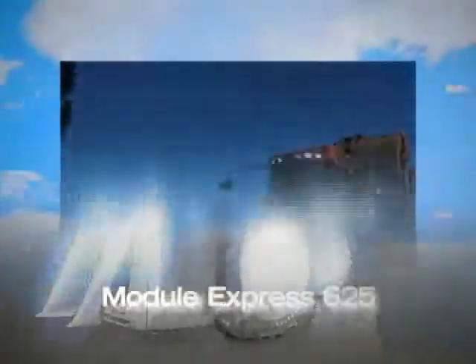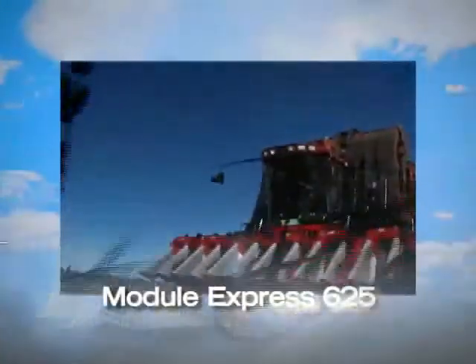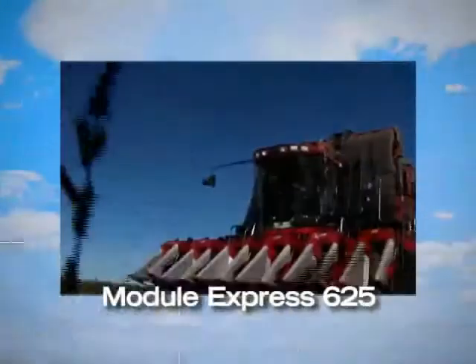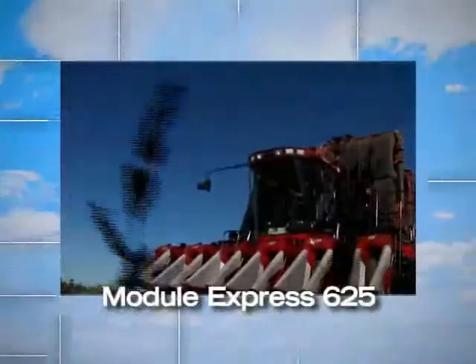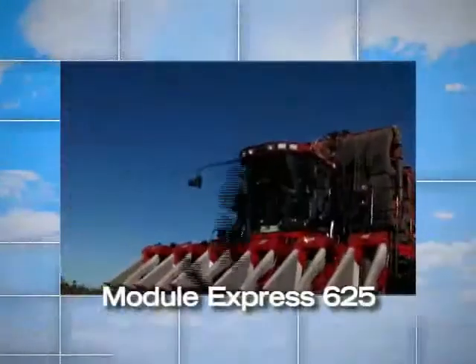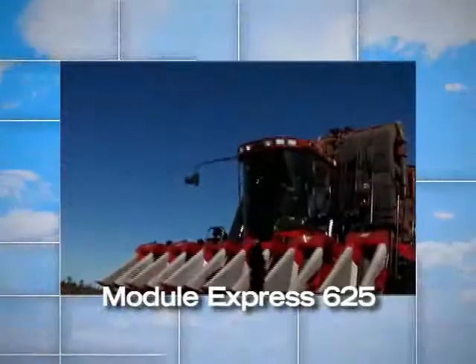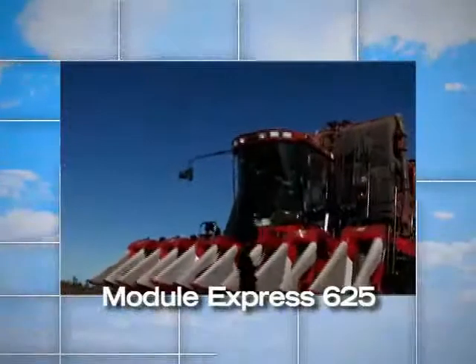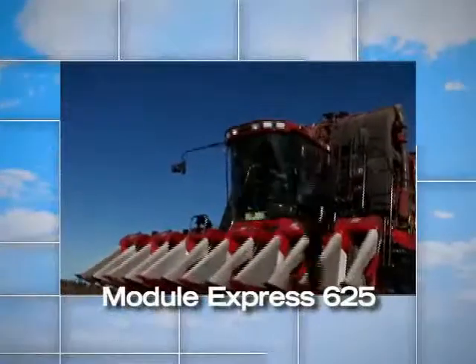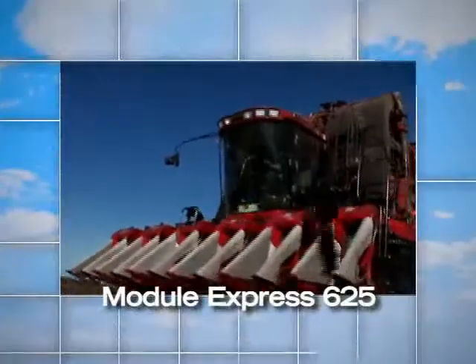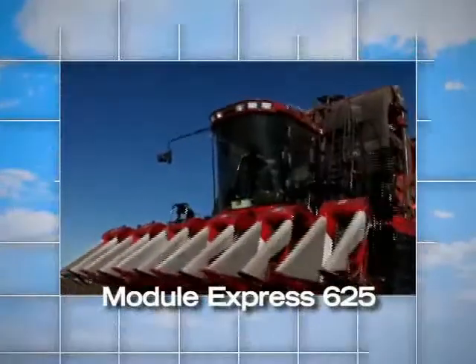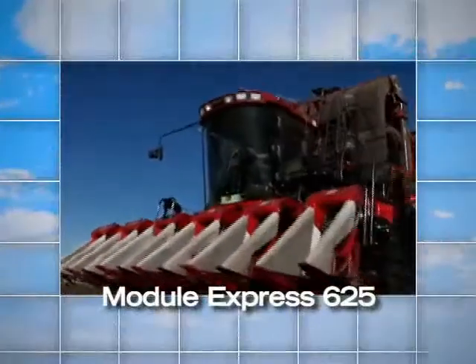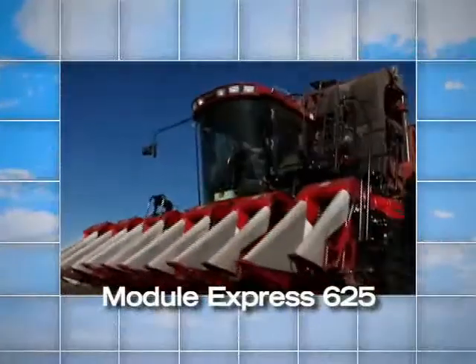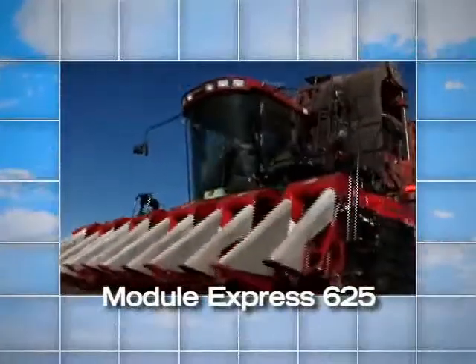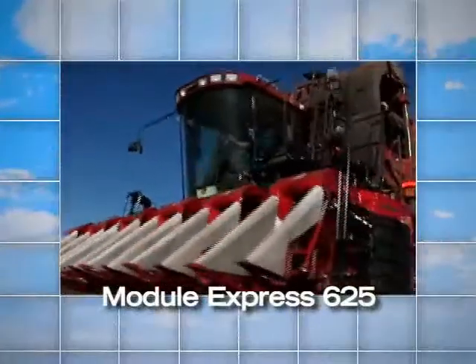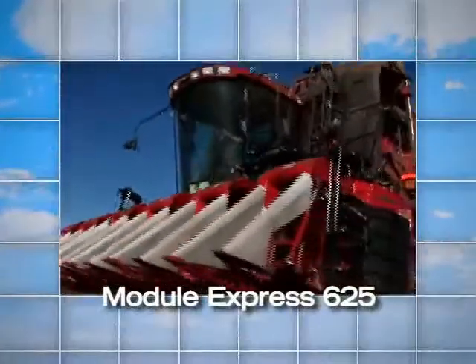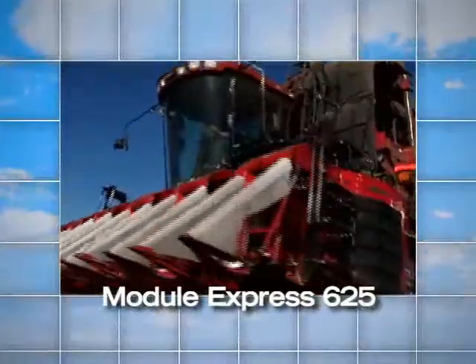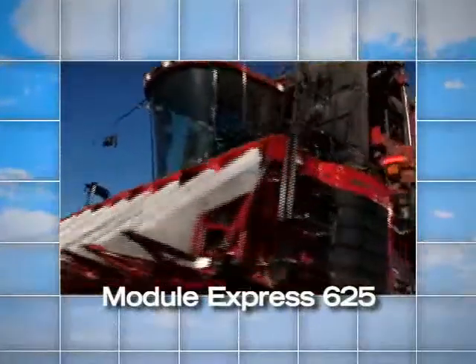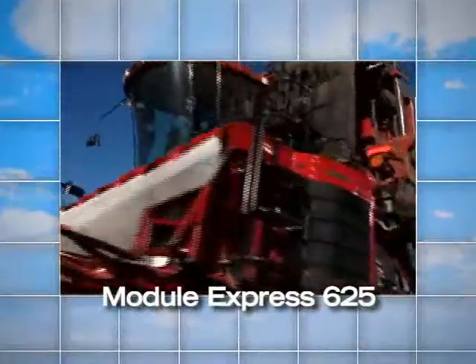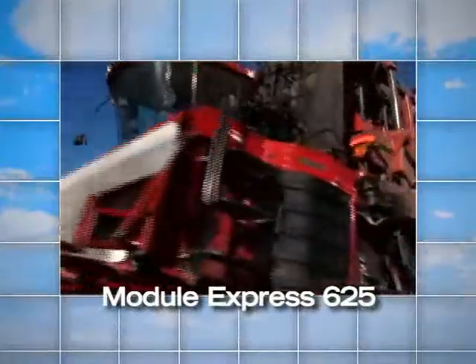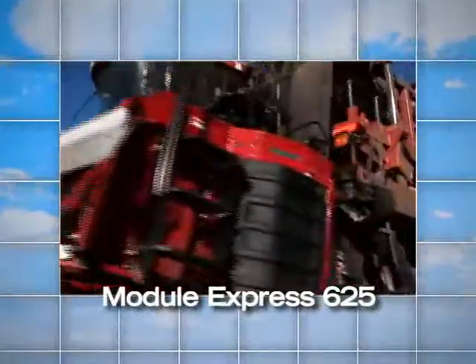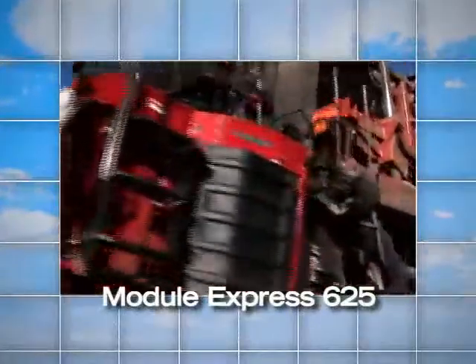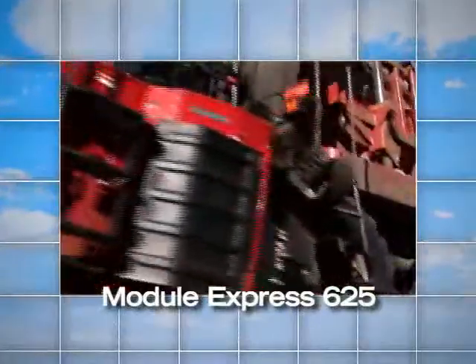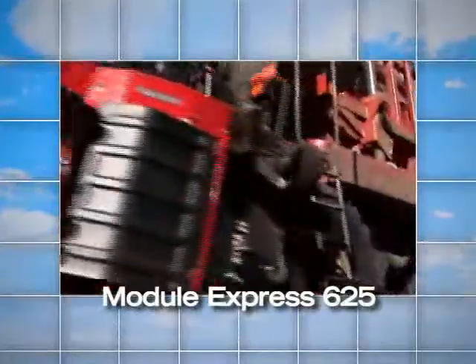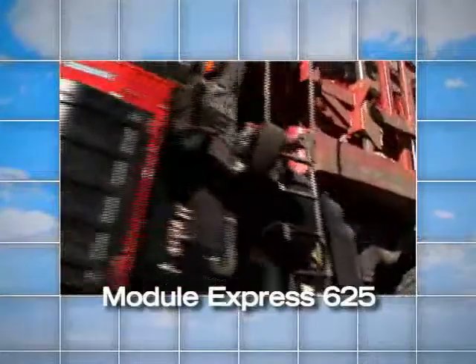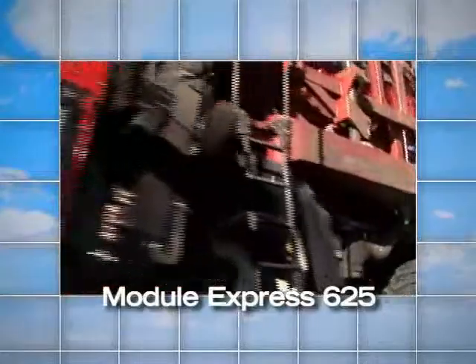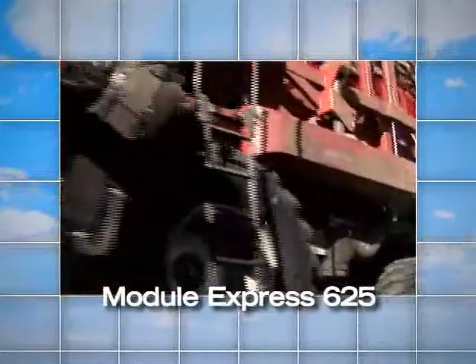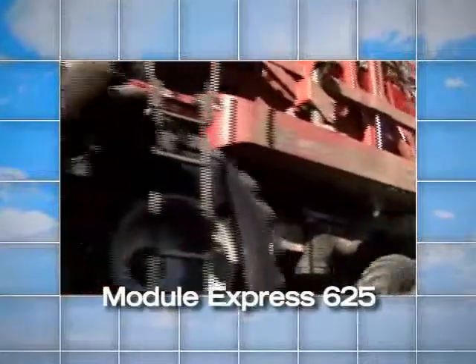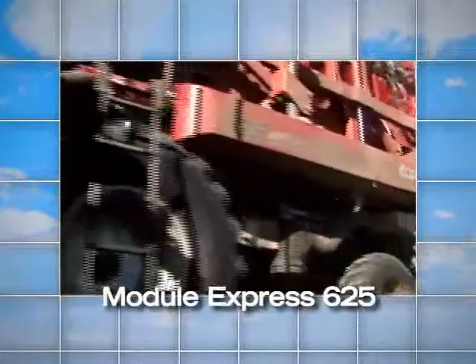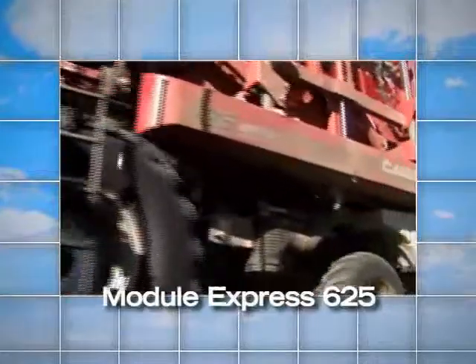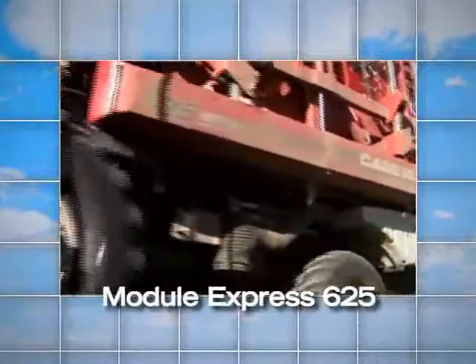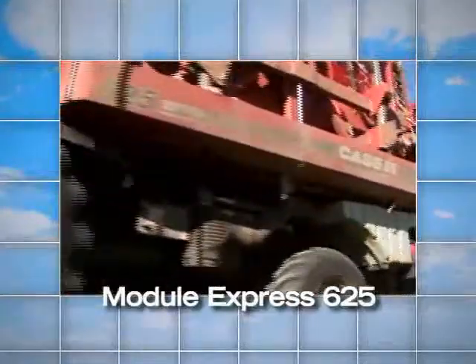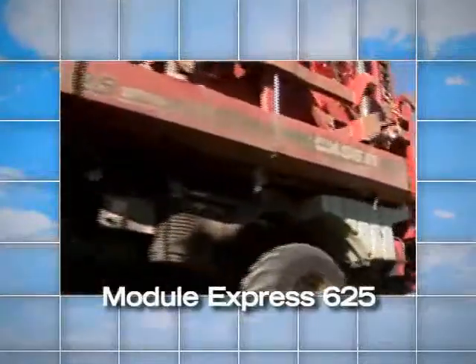Just like Old Red, the new Module Express is transforming the cotton industry.